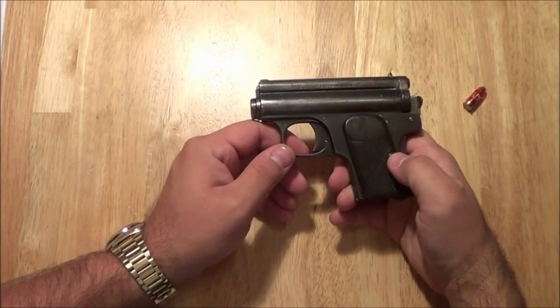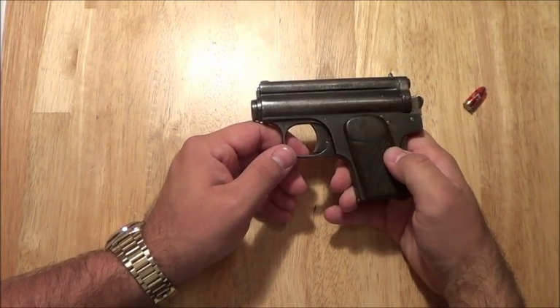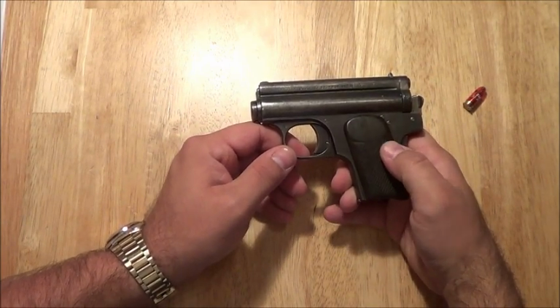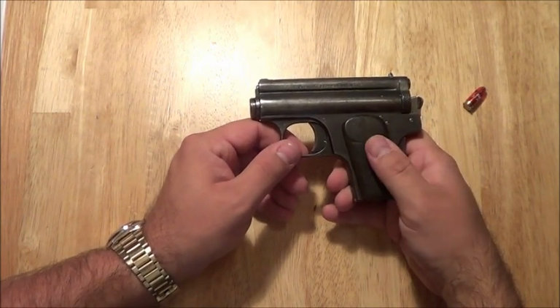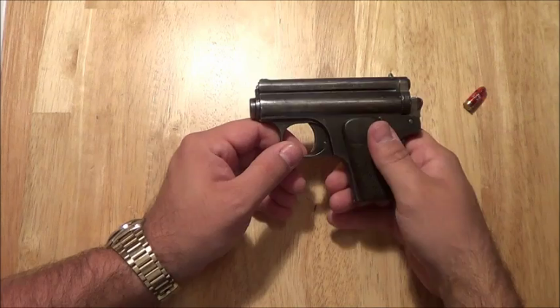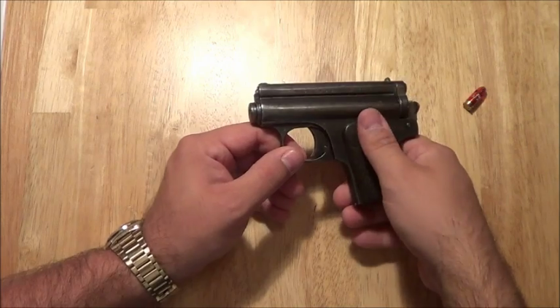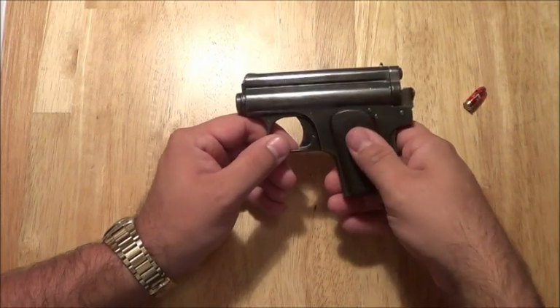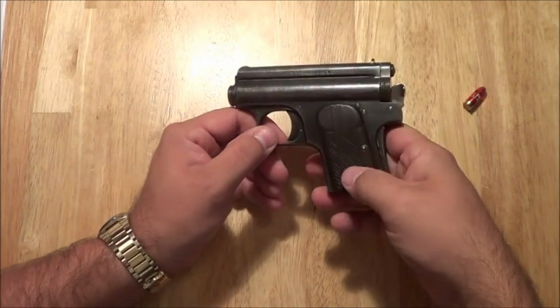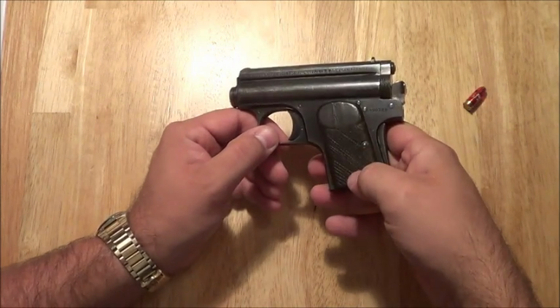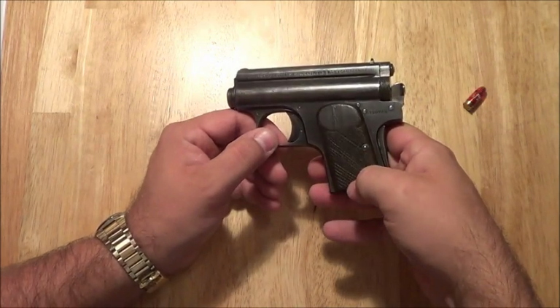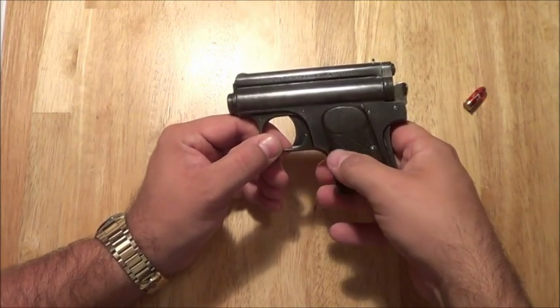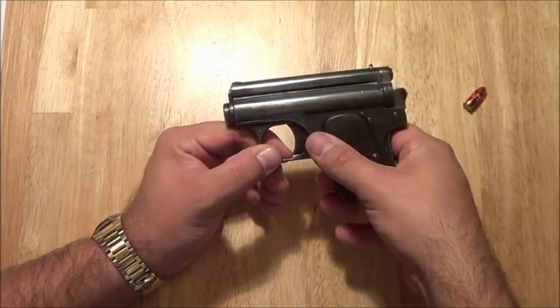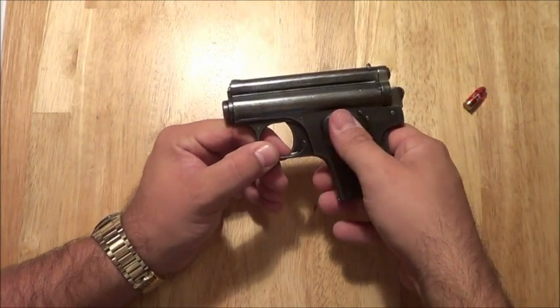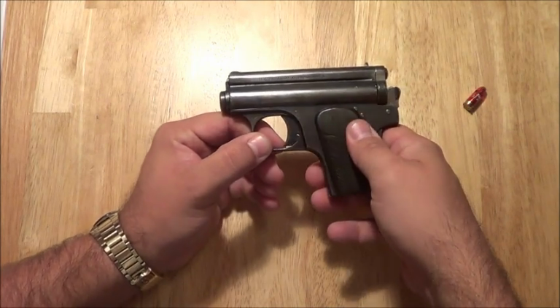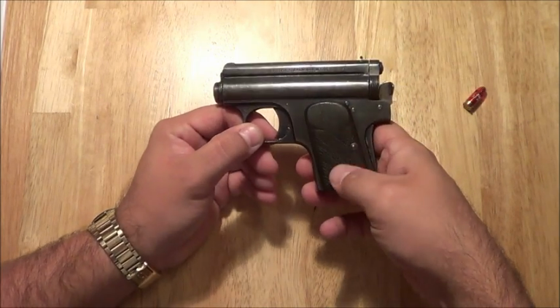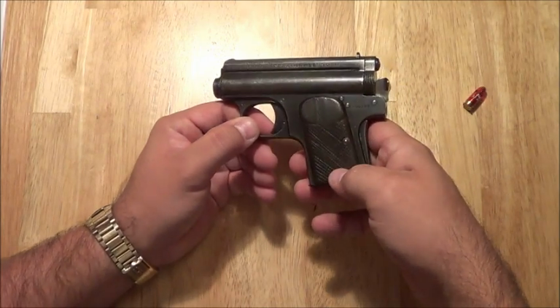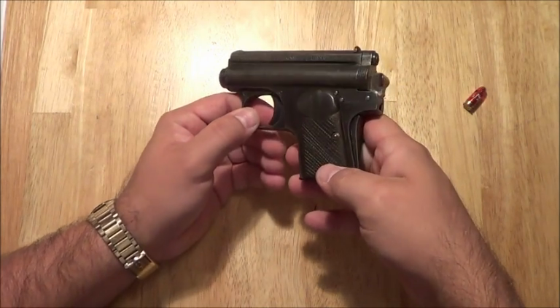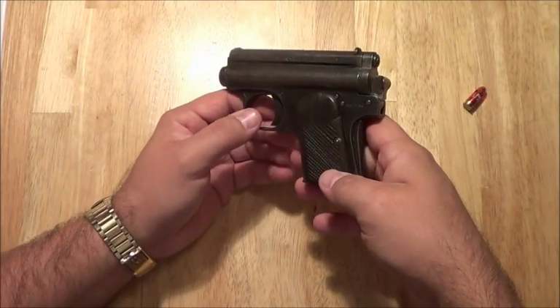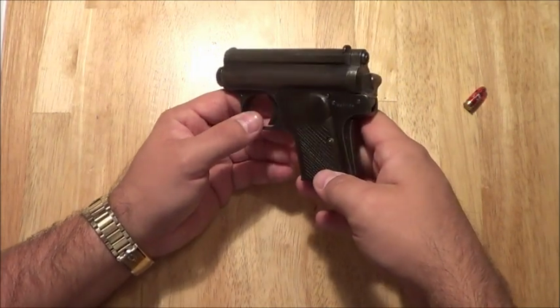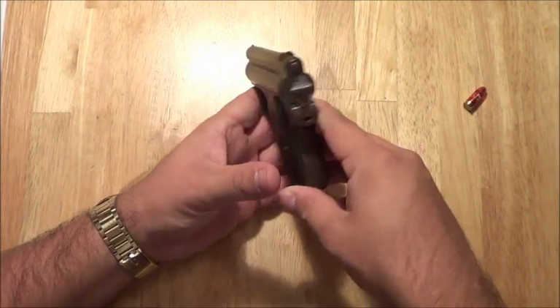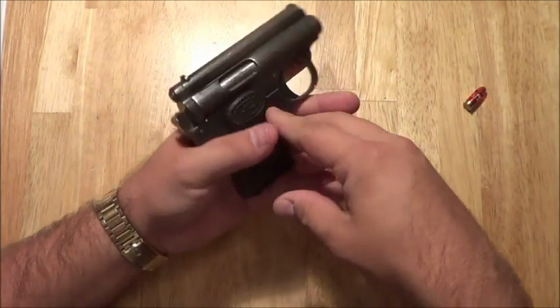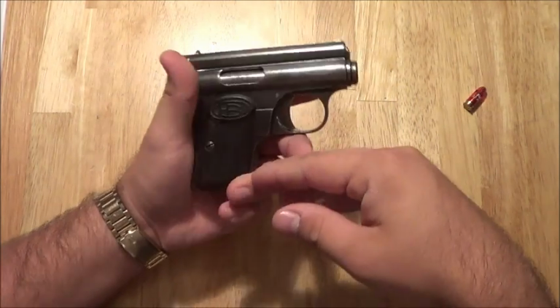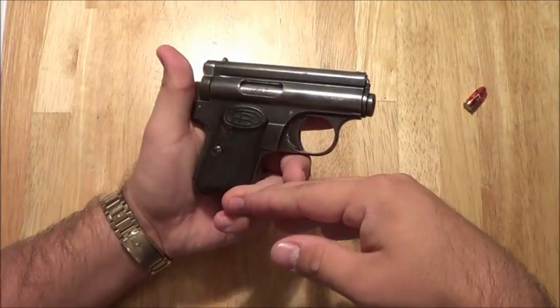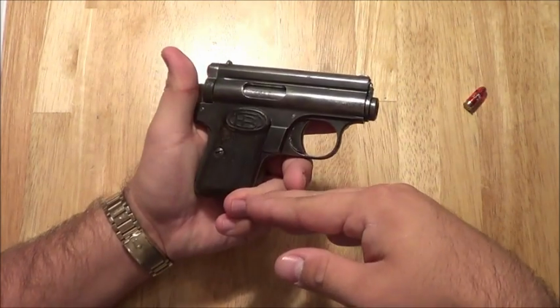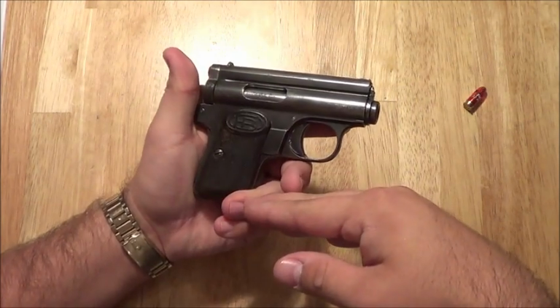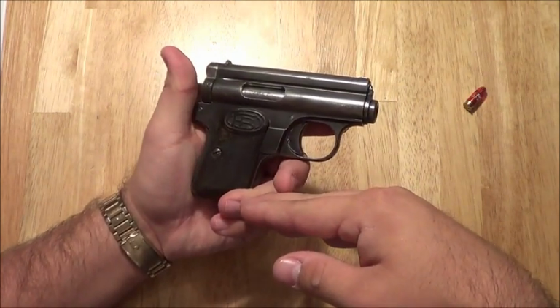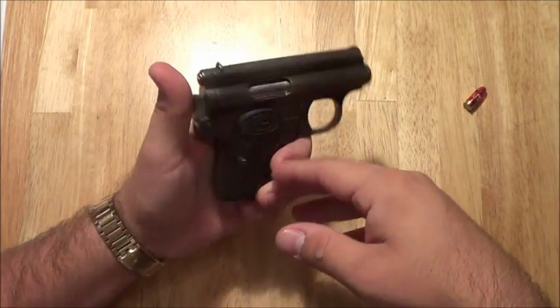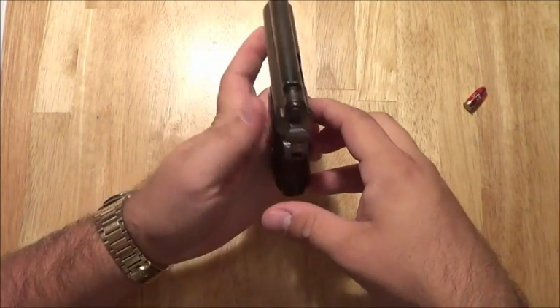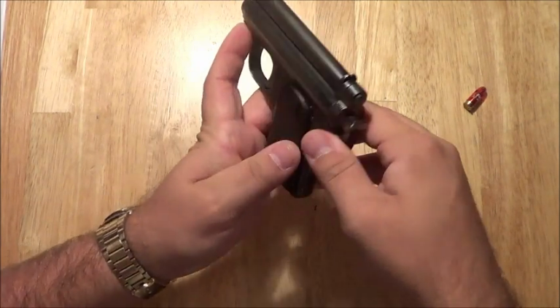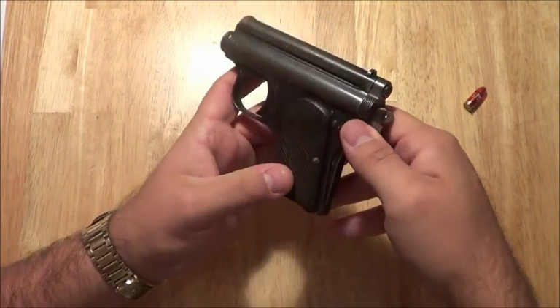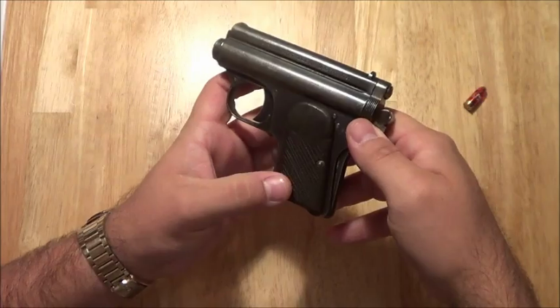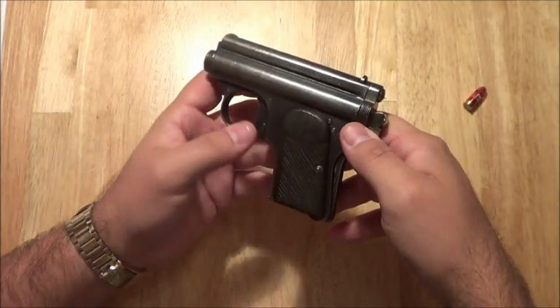They came with these kind of weird, funky grips. On both sides they're neat looking.